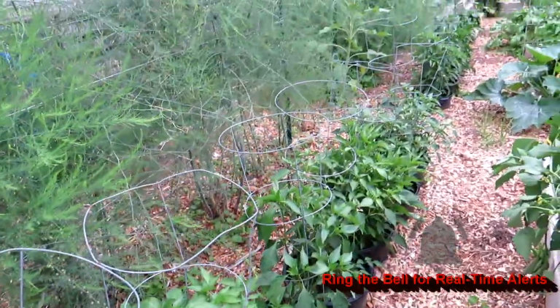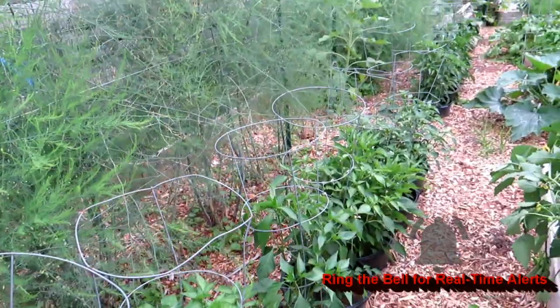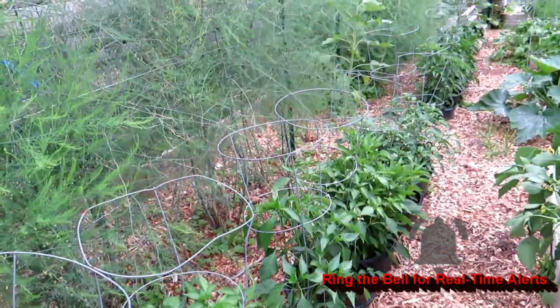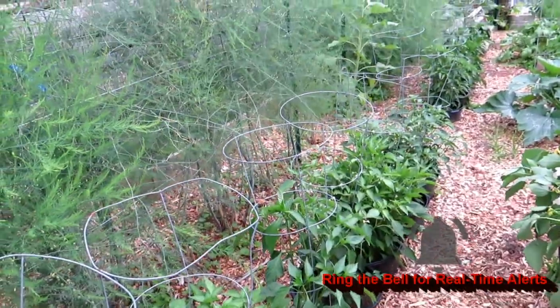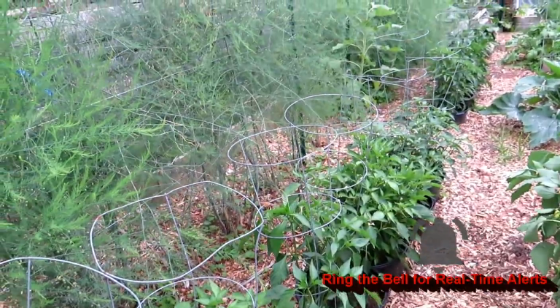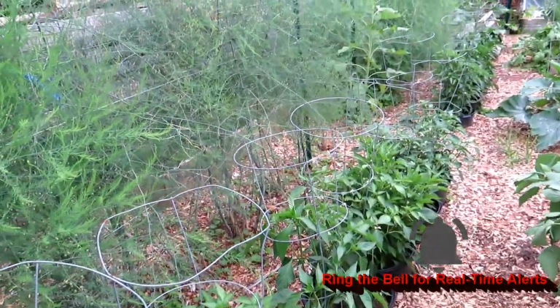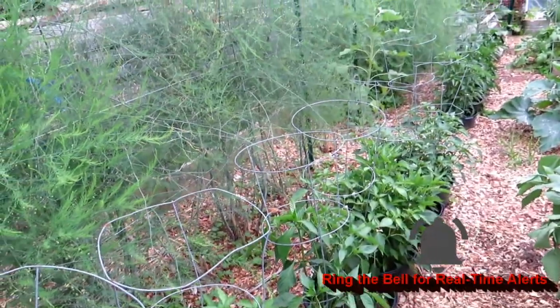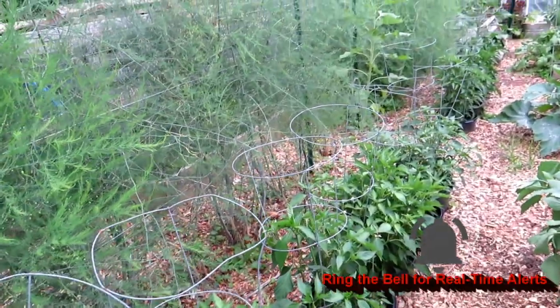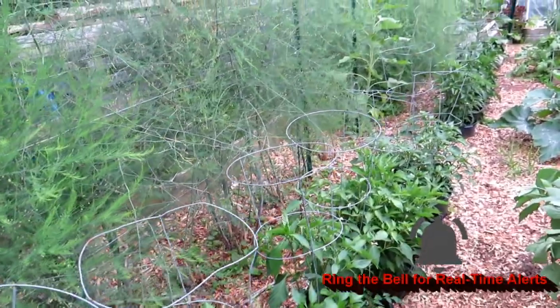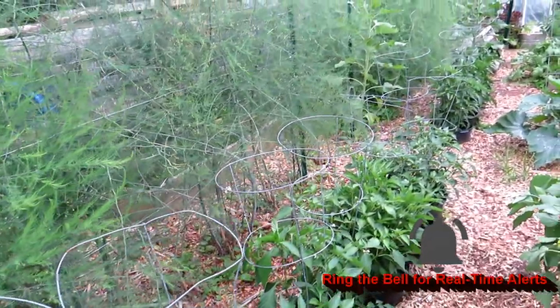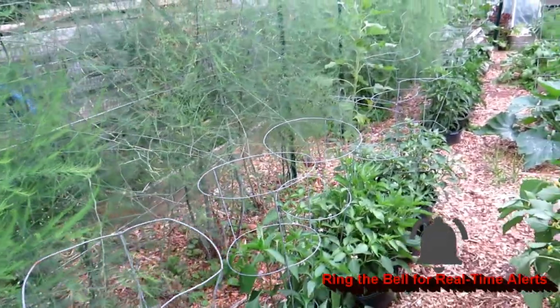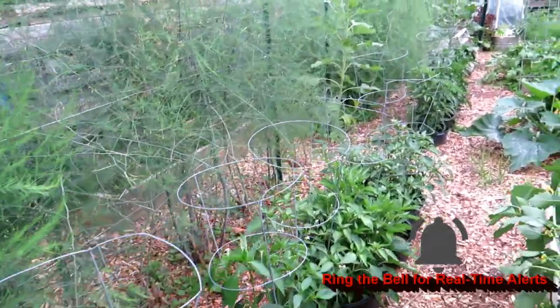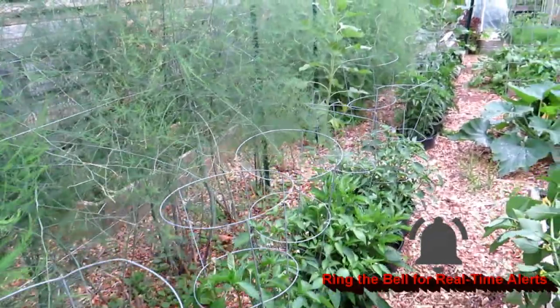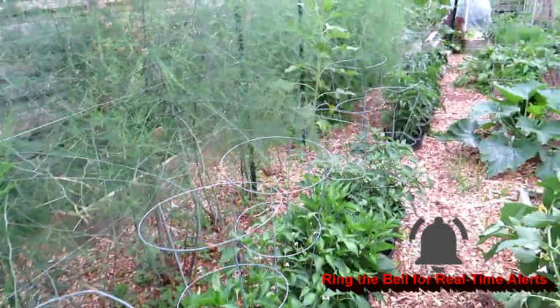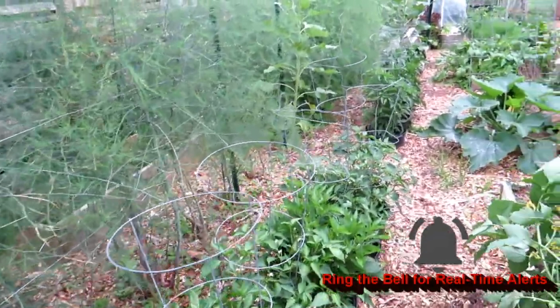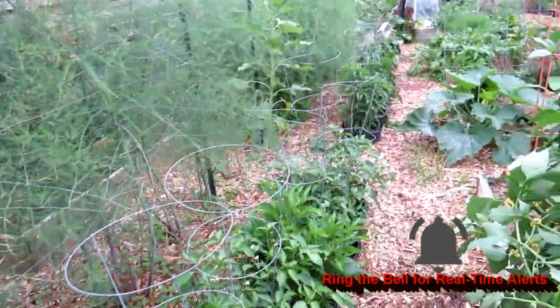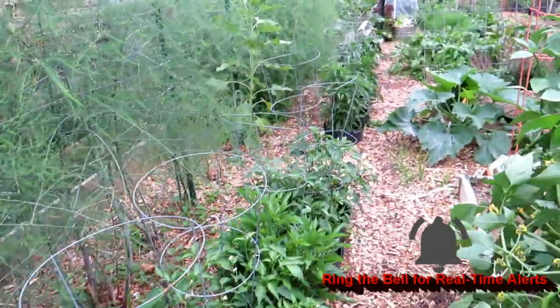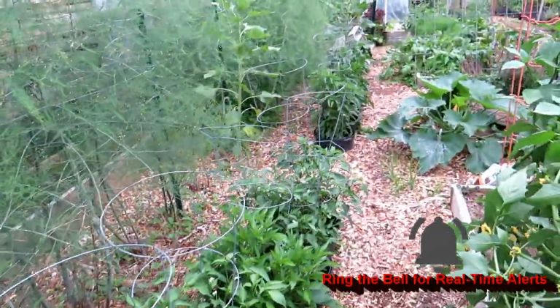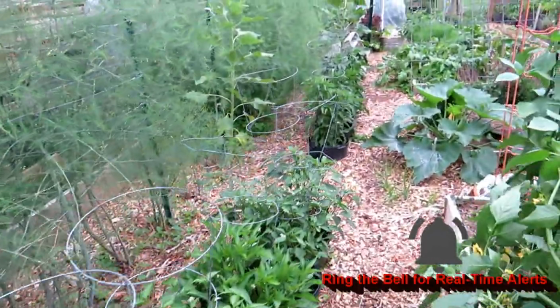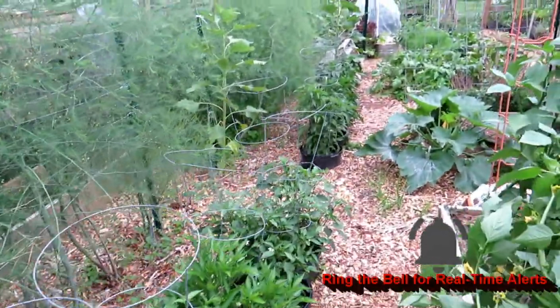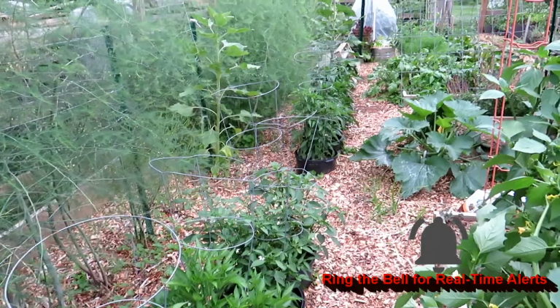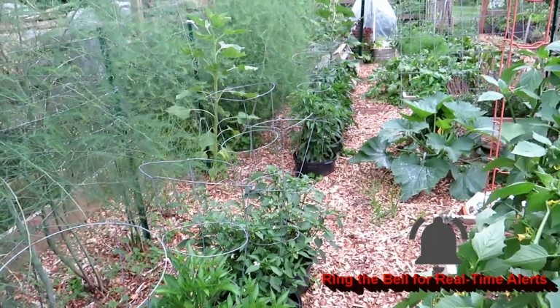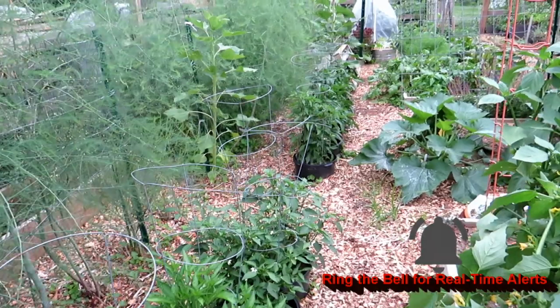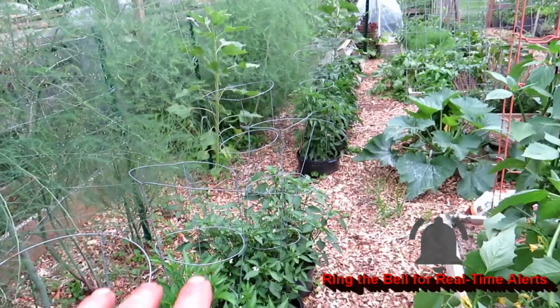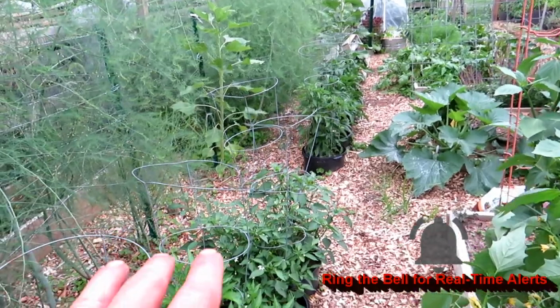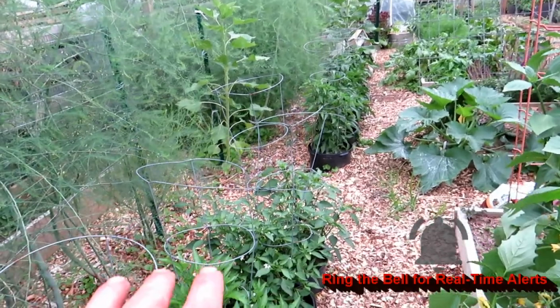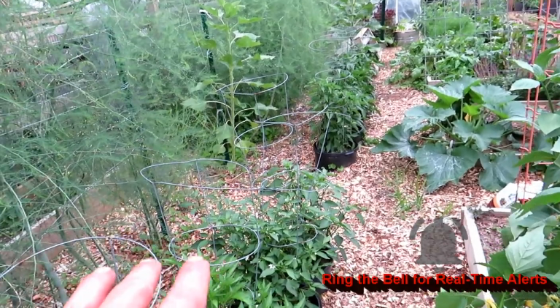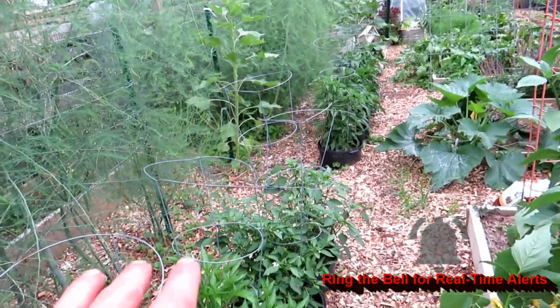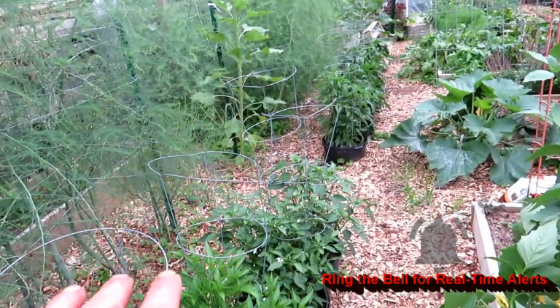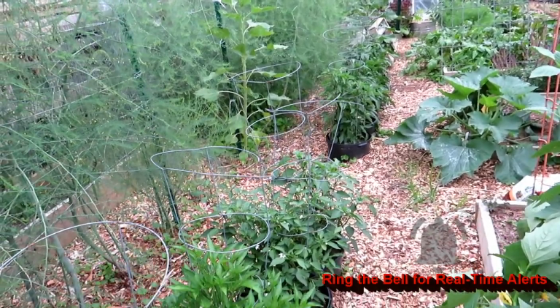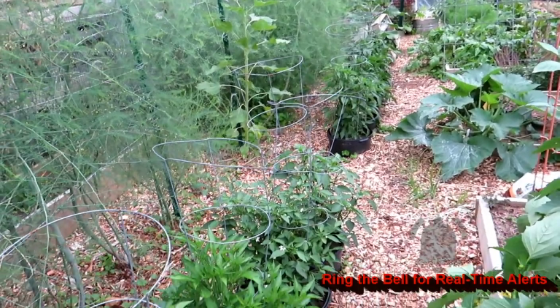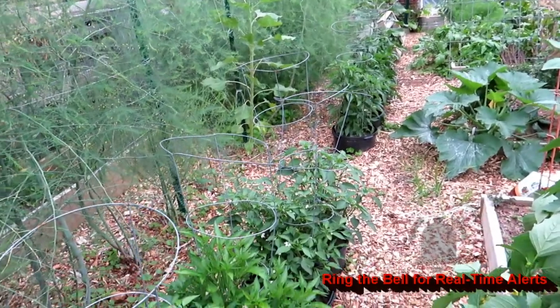So in this small space, I have 14 pots right here.